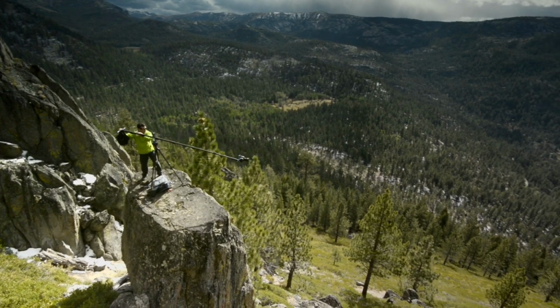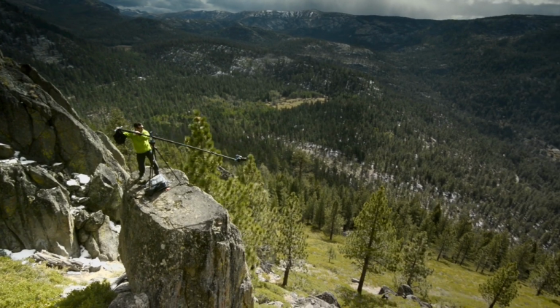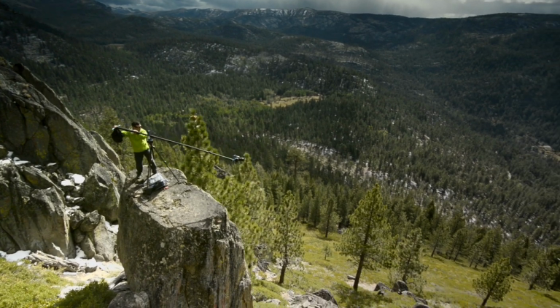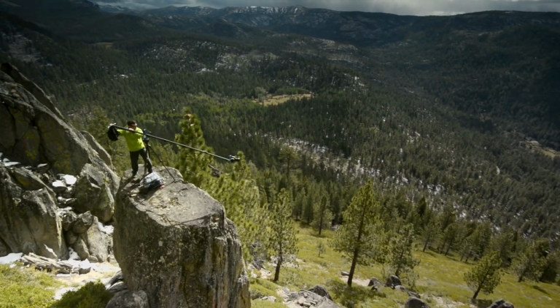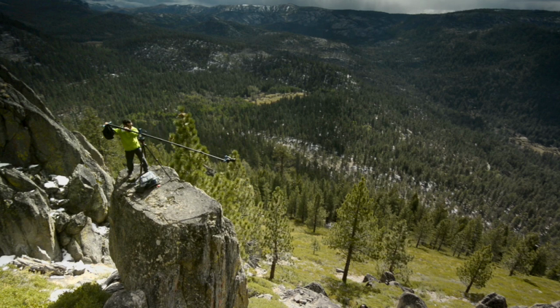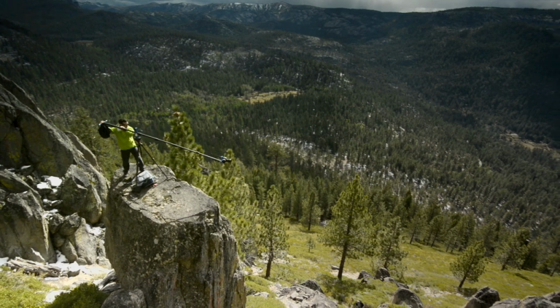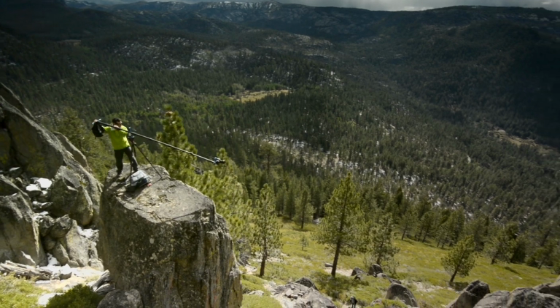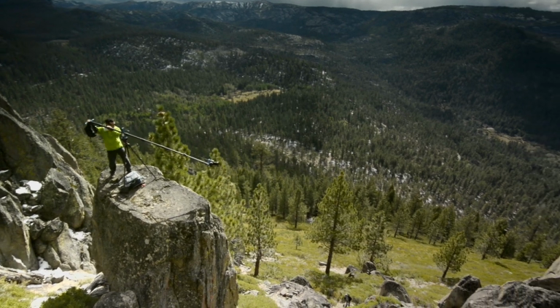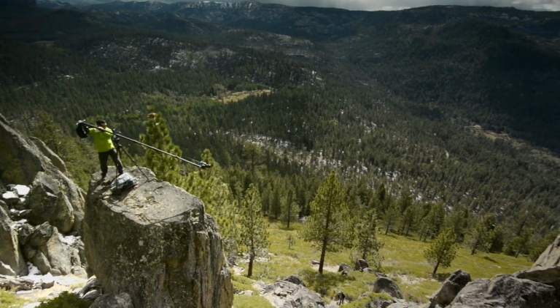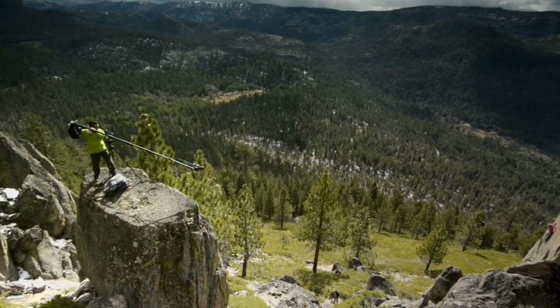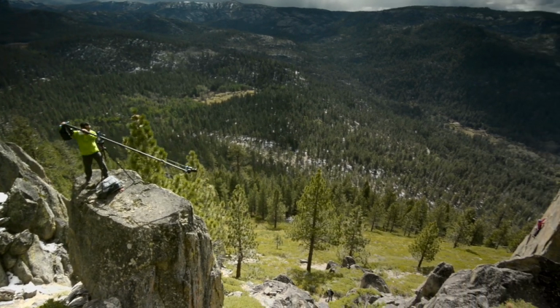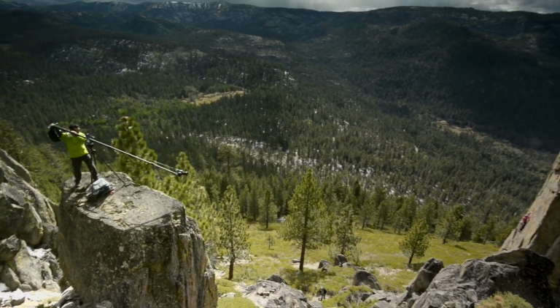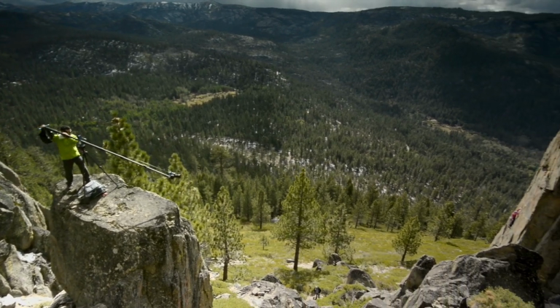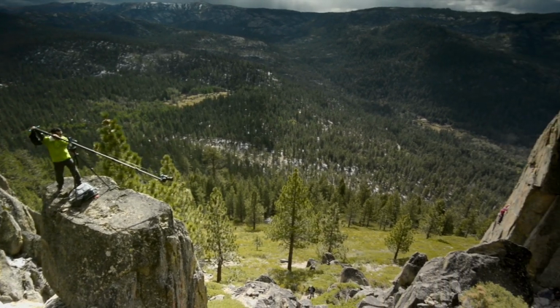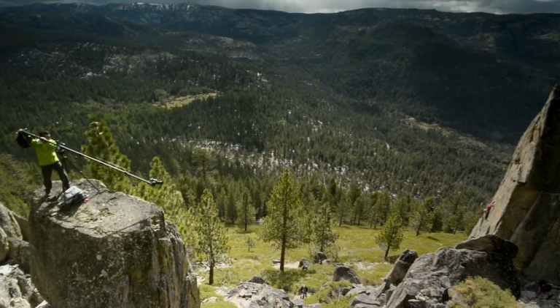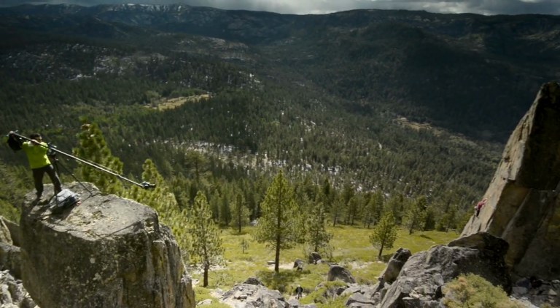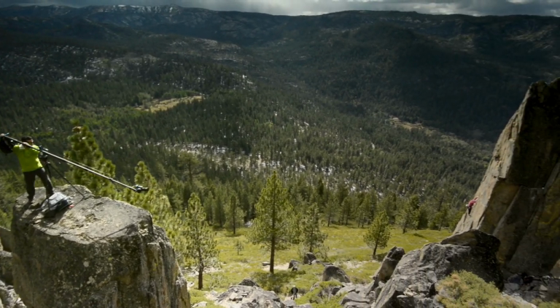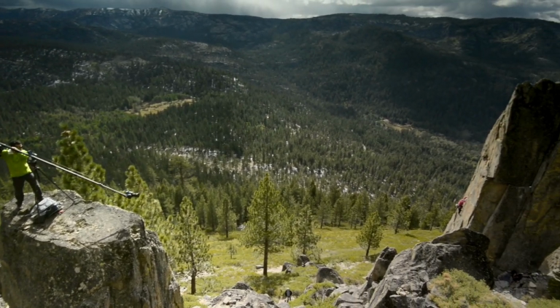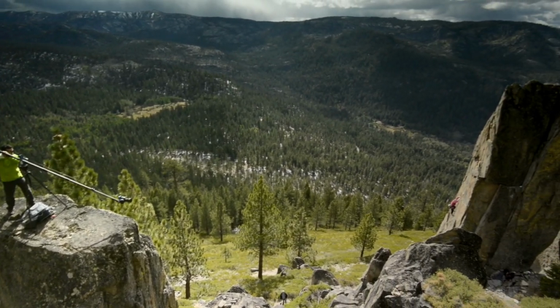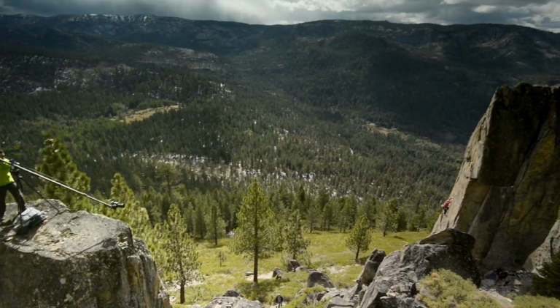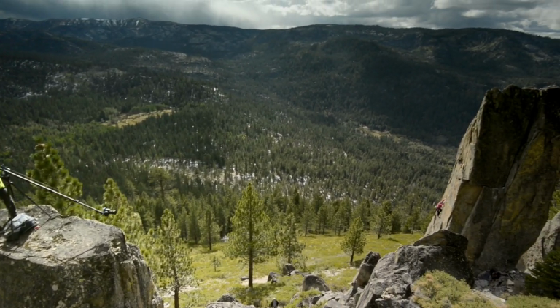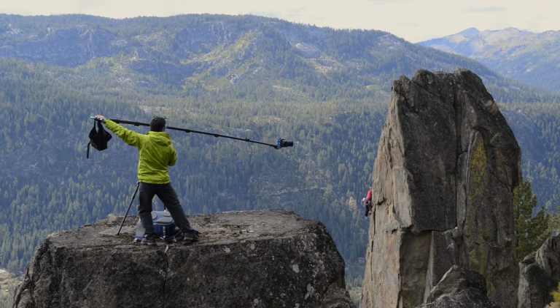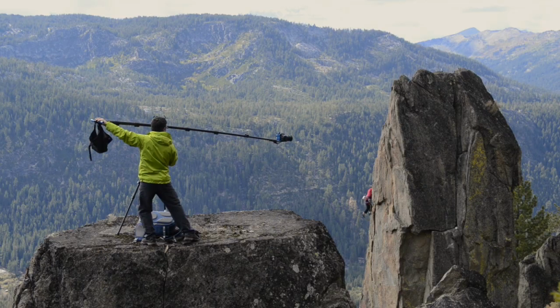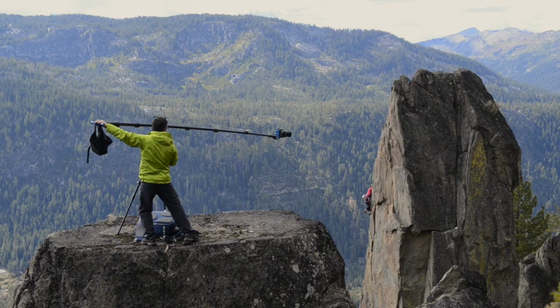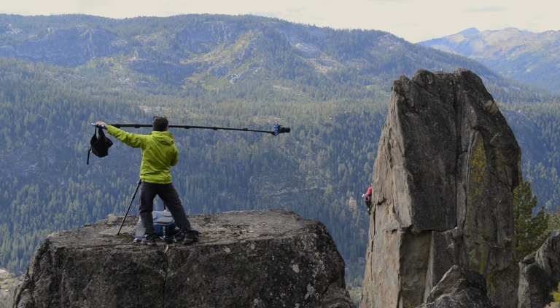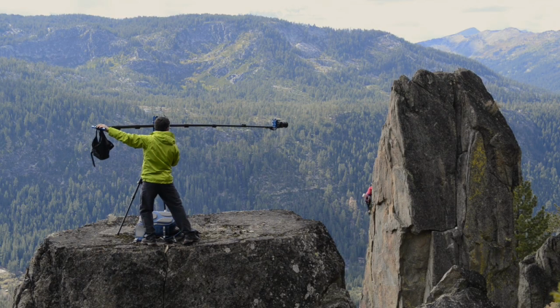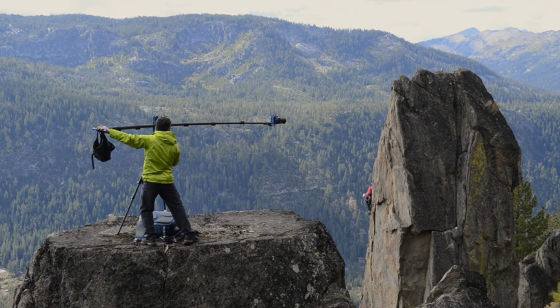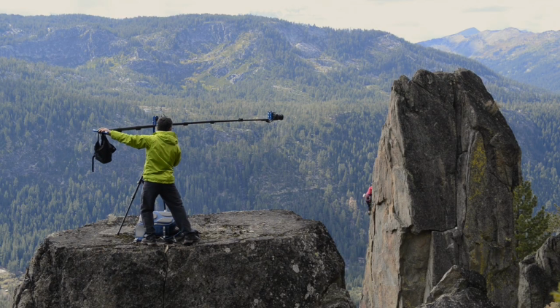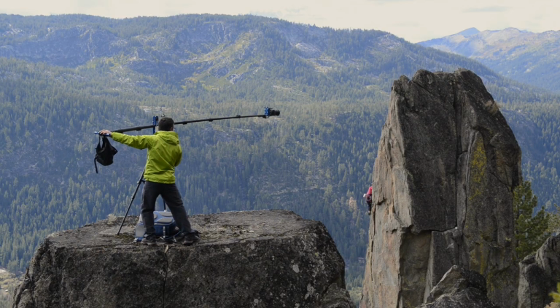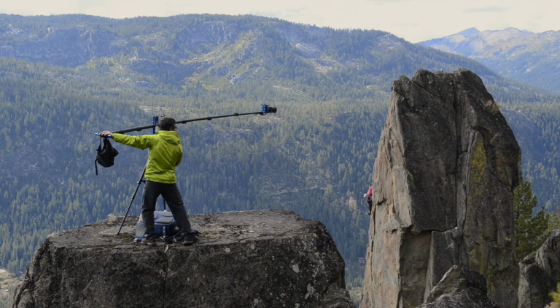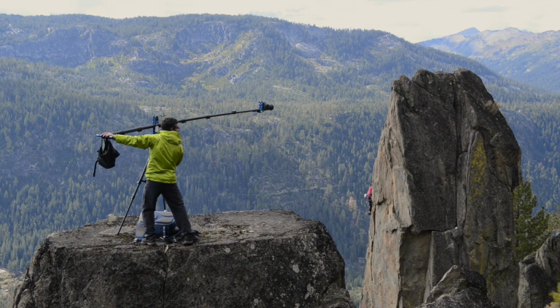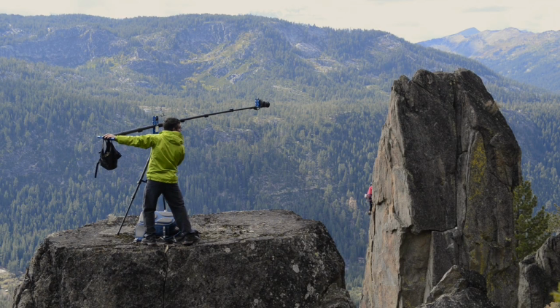The next level is to buy a jib. It creates the feeling of the camera almost floating through the air.